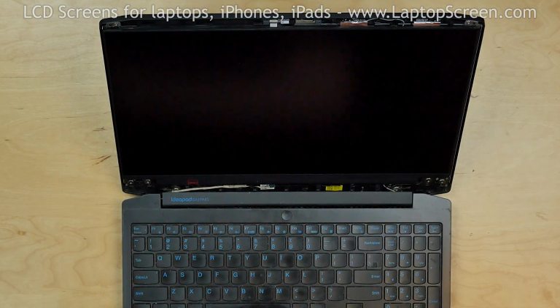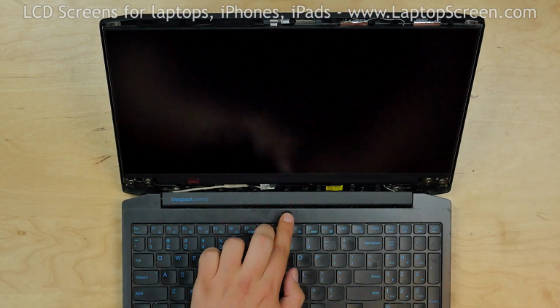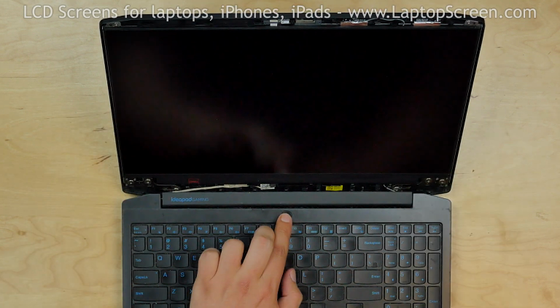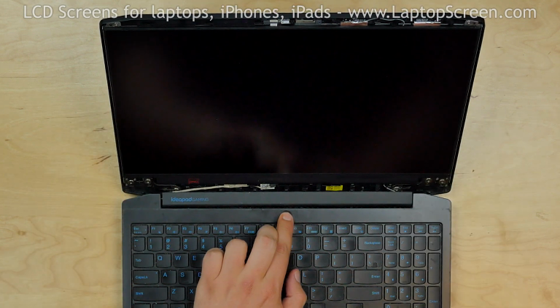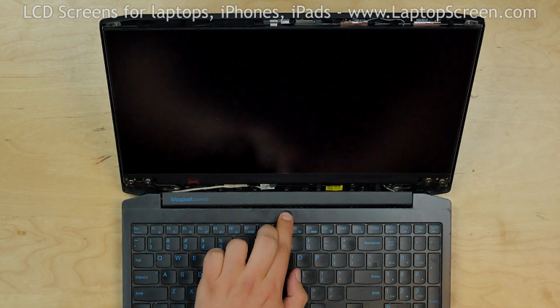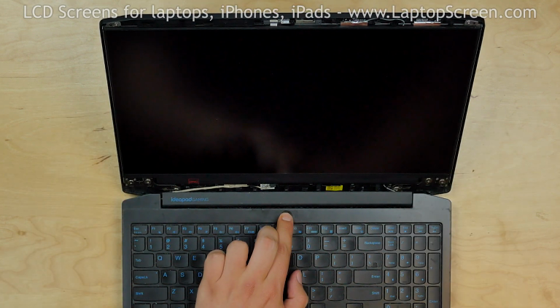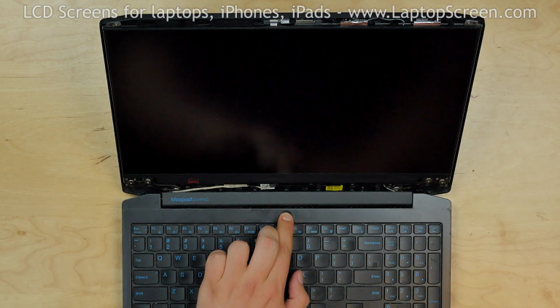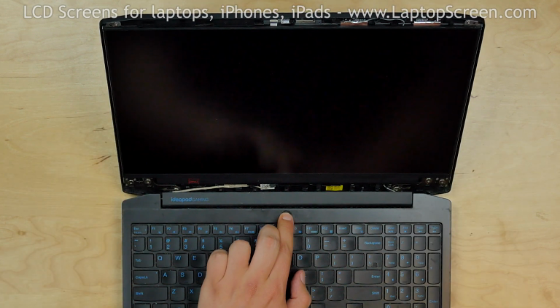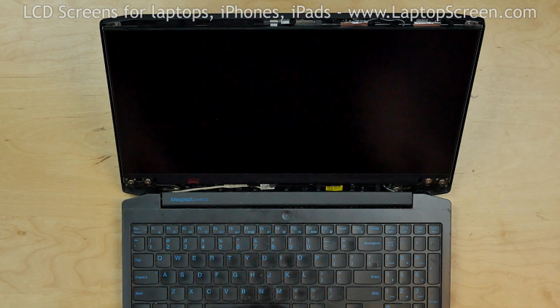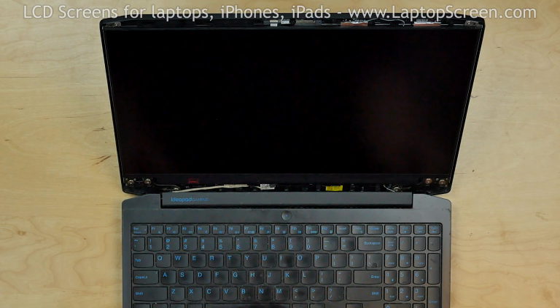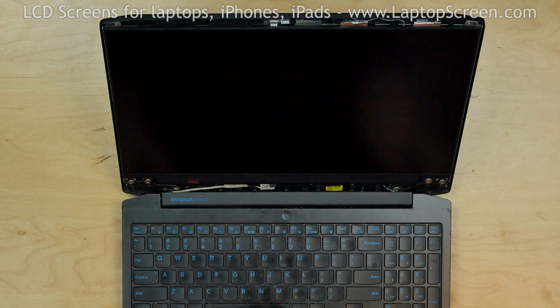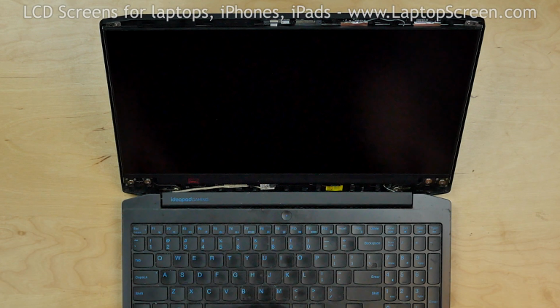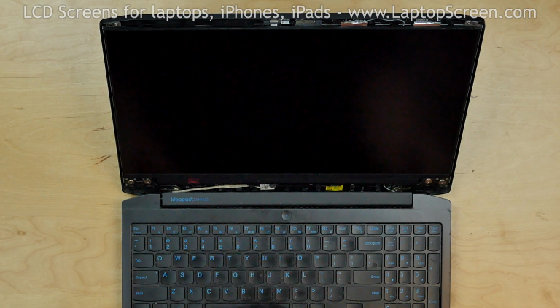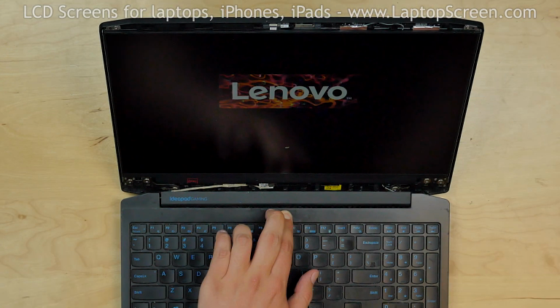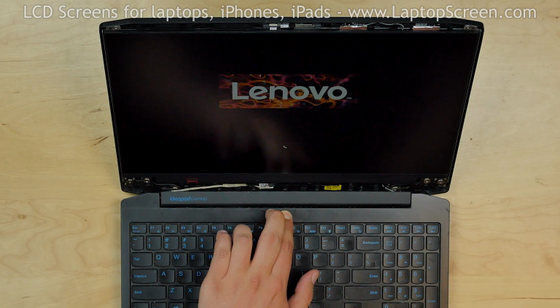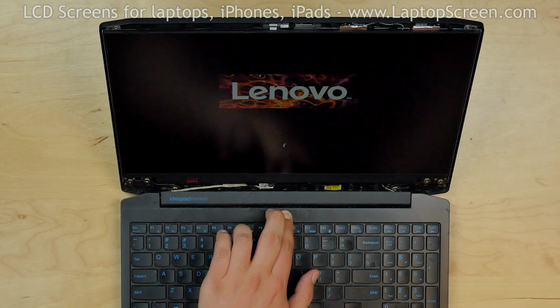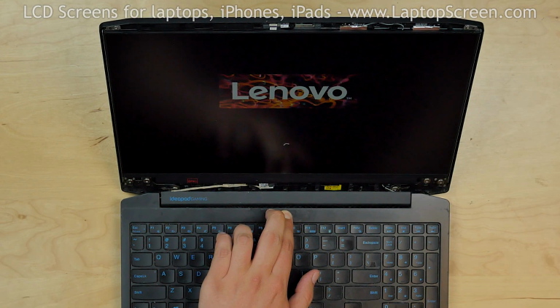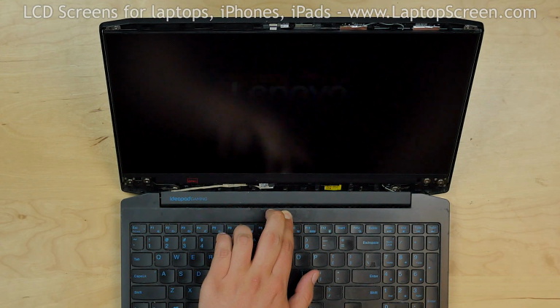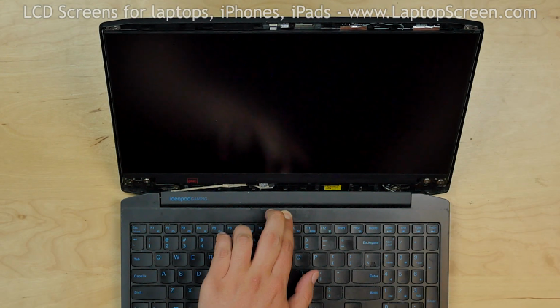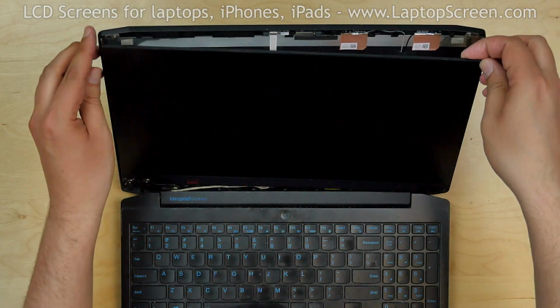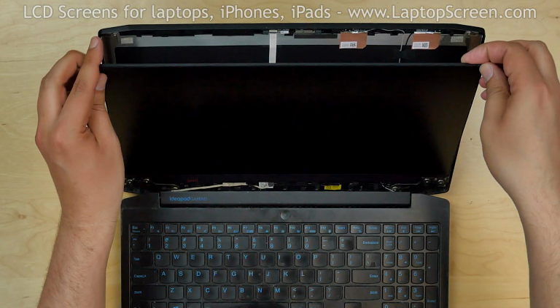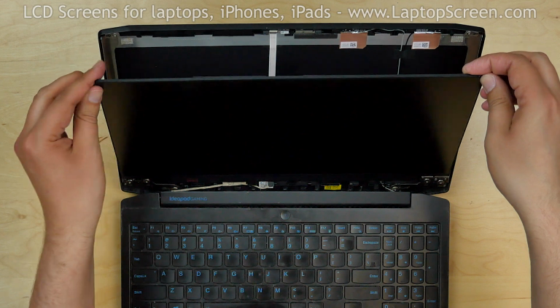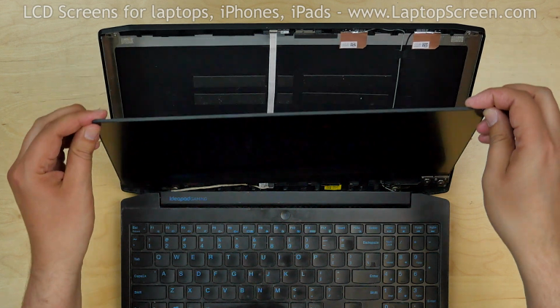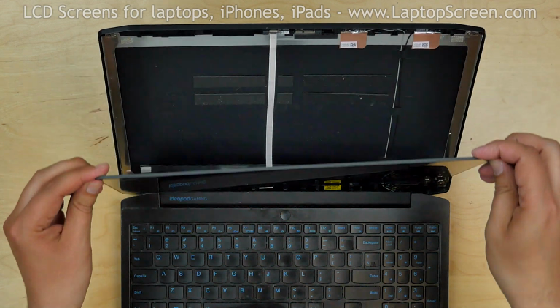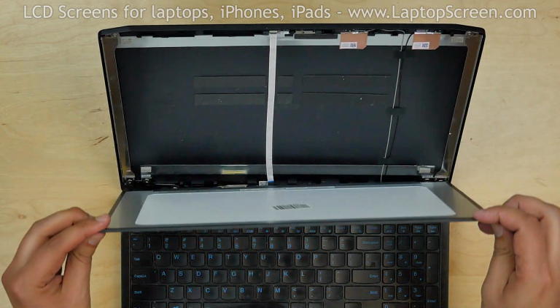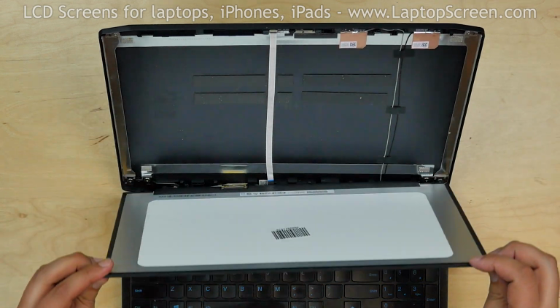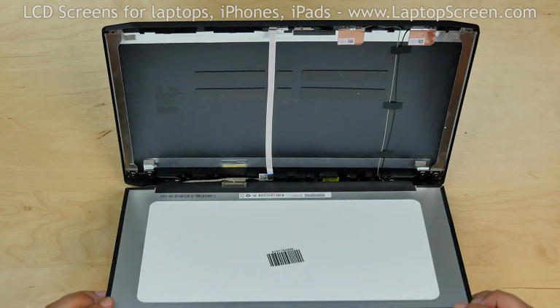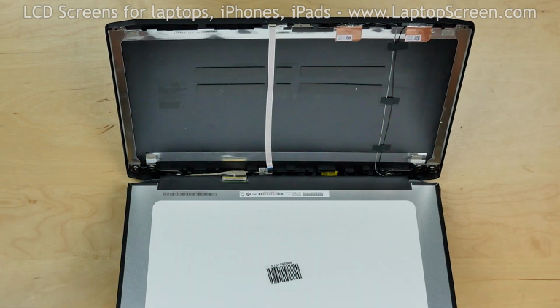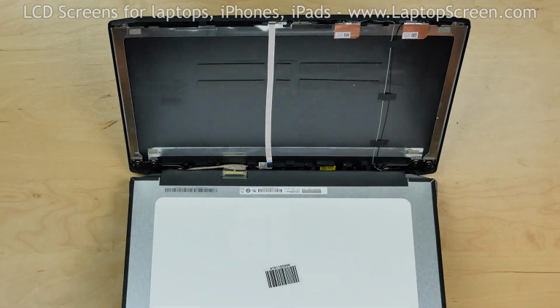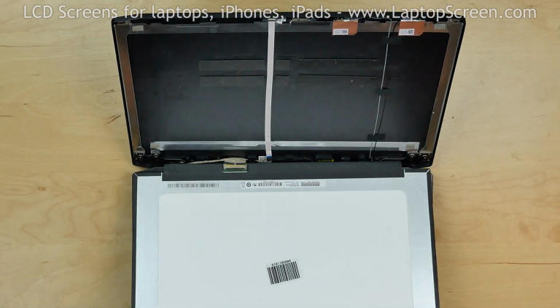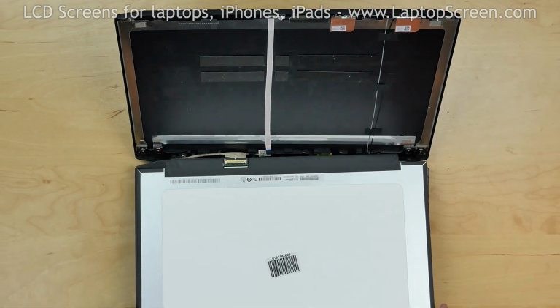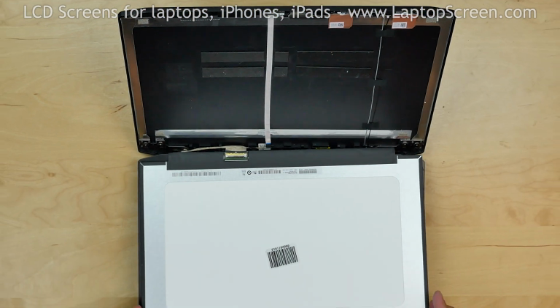Now we can test the new screen. The screen is working and we can finish the reinstallation process.